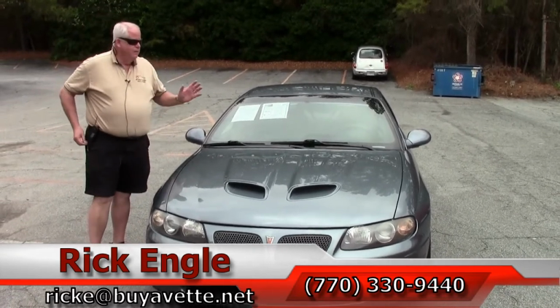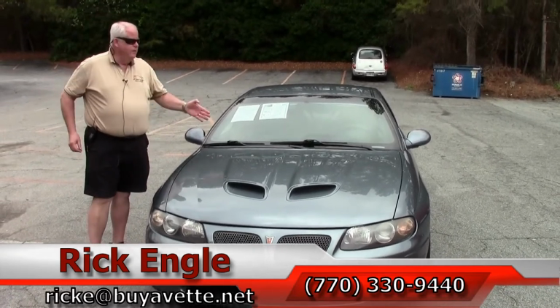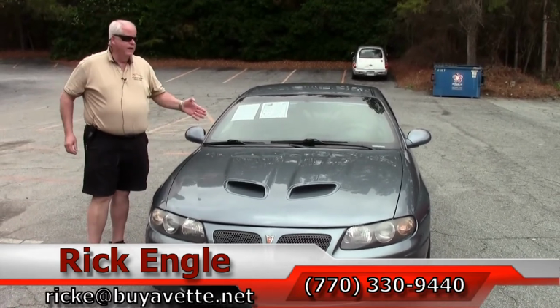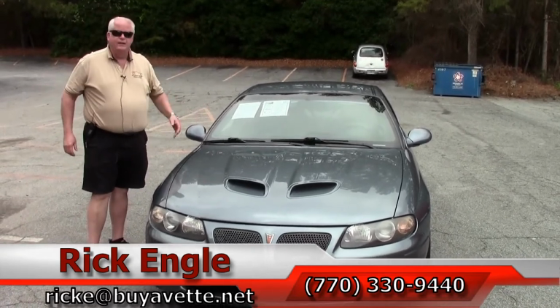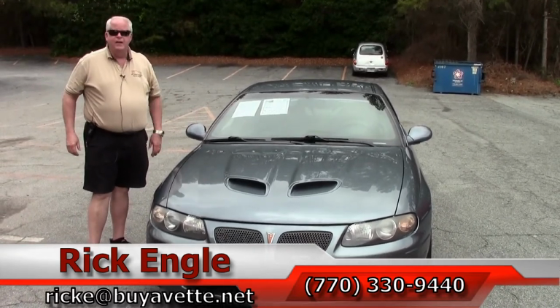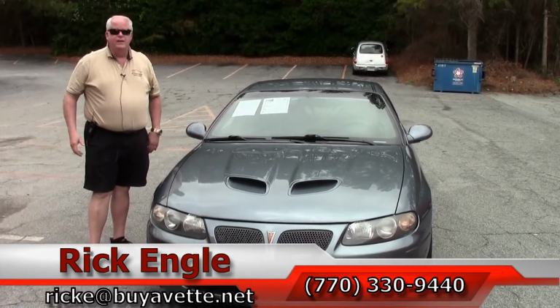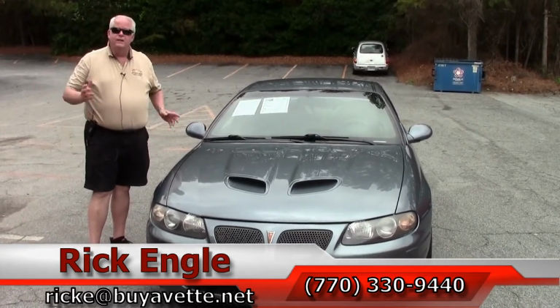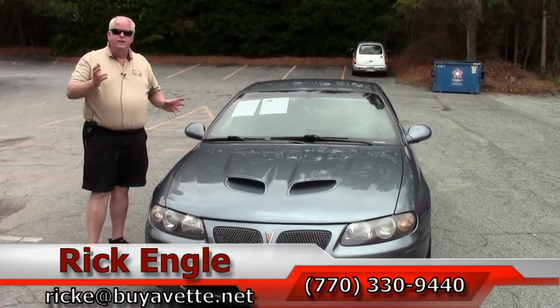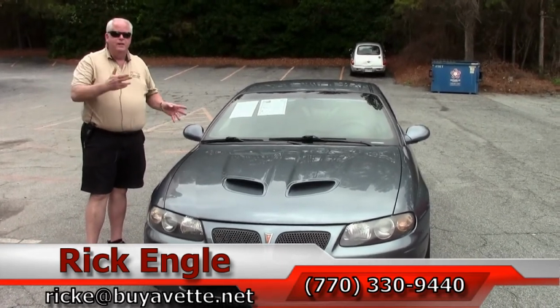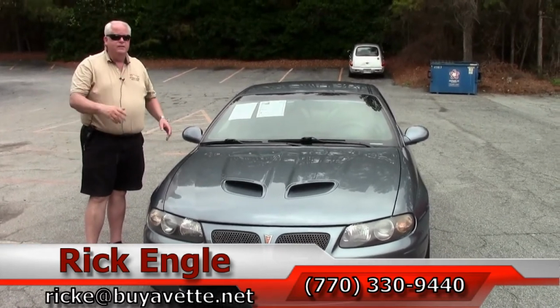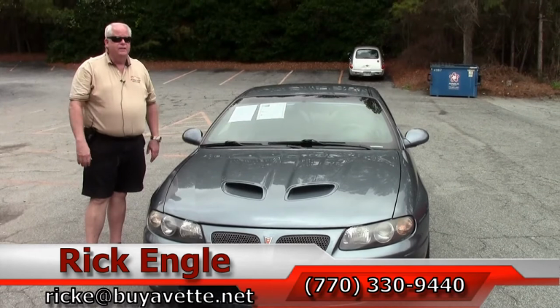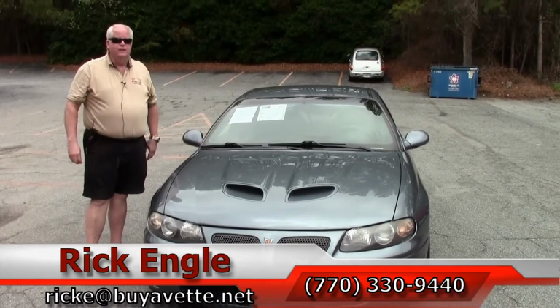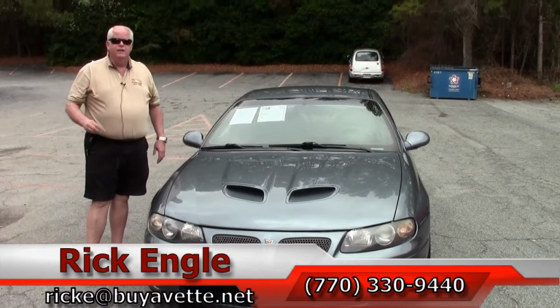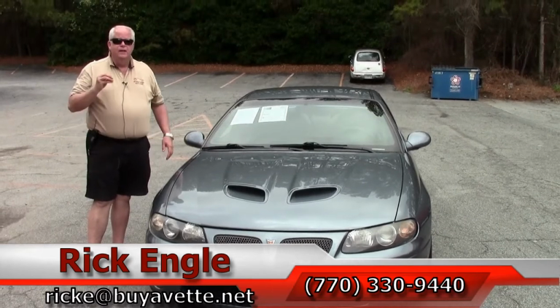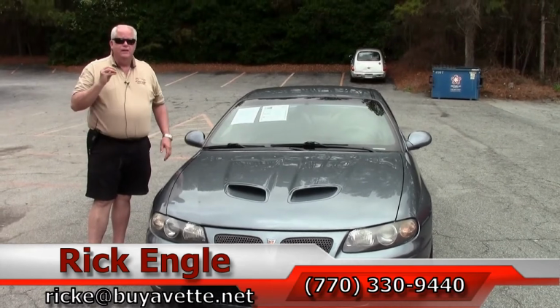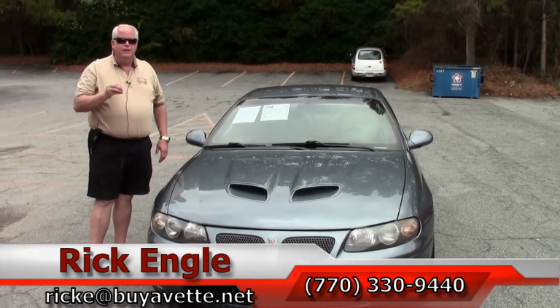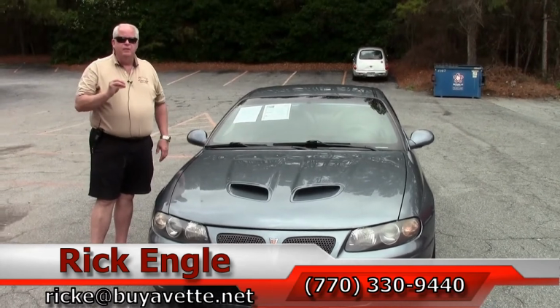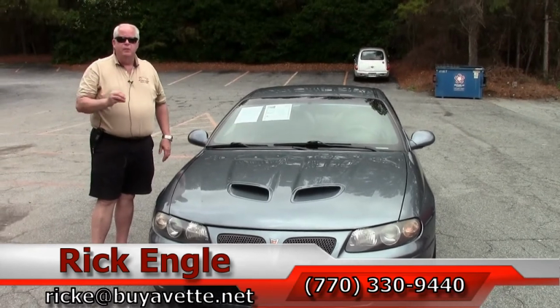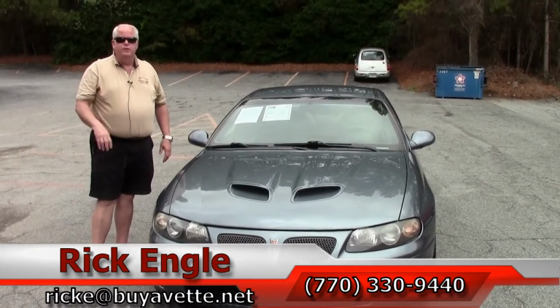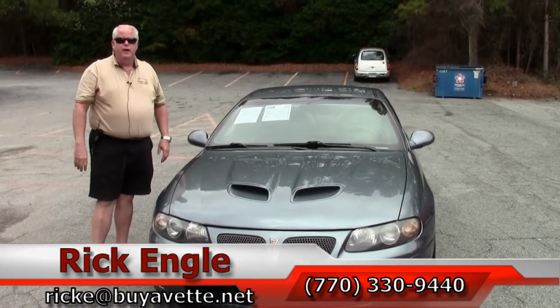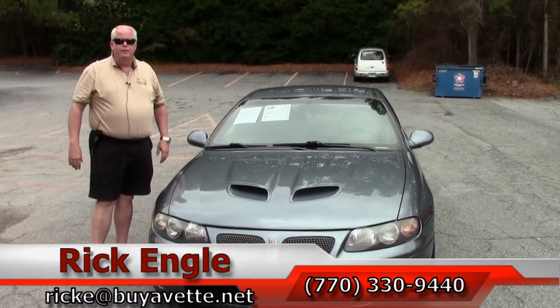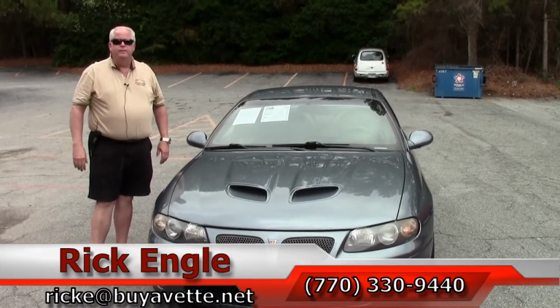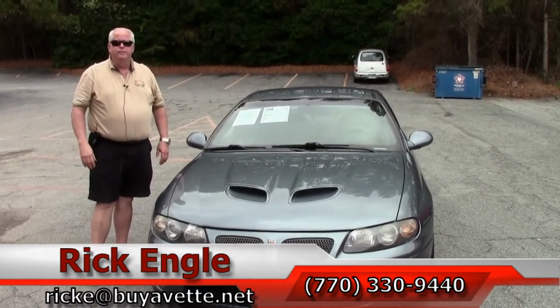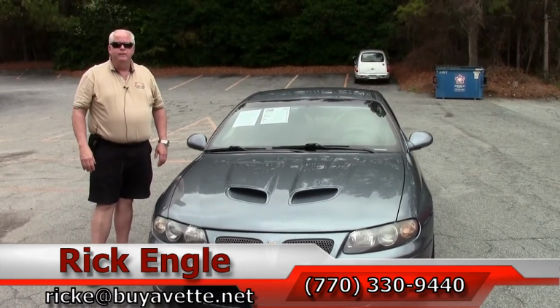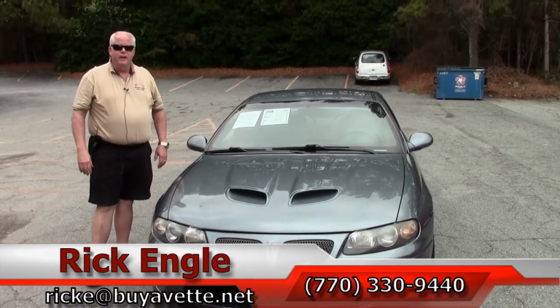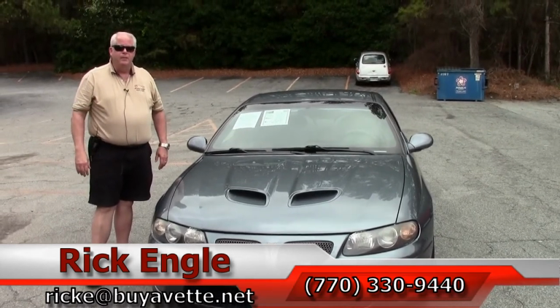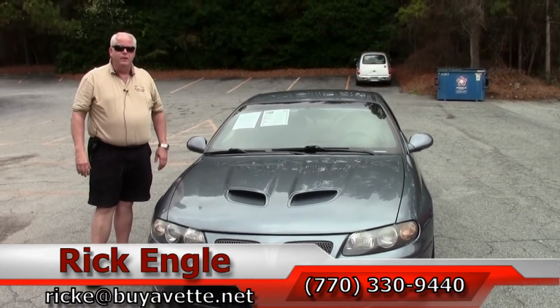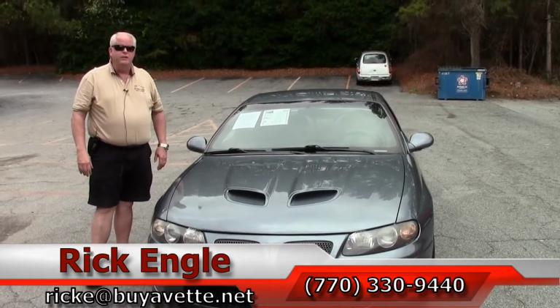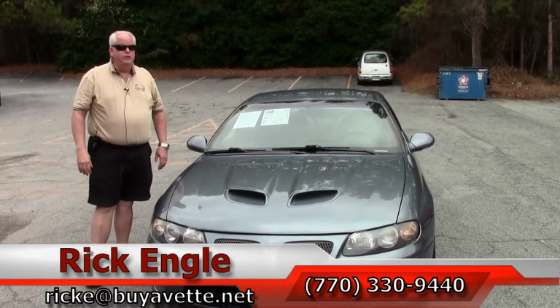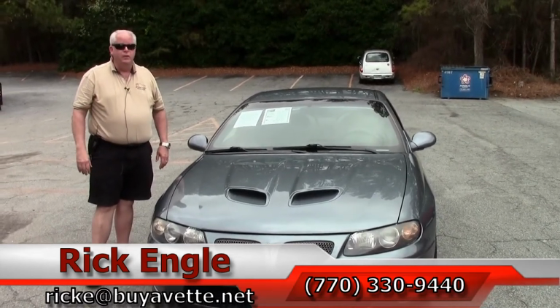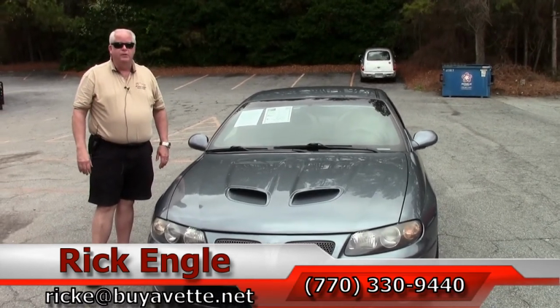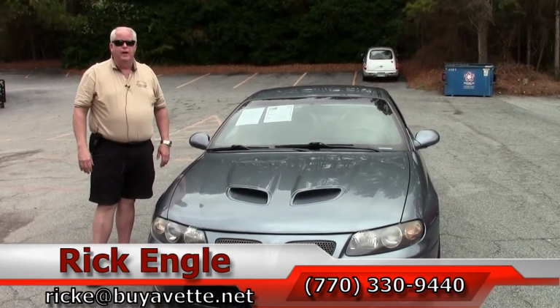Folks, I got the keys. Come and see this. It is definitely worth the drive. Thank you very much and enjoy the drive.